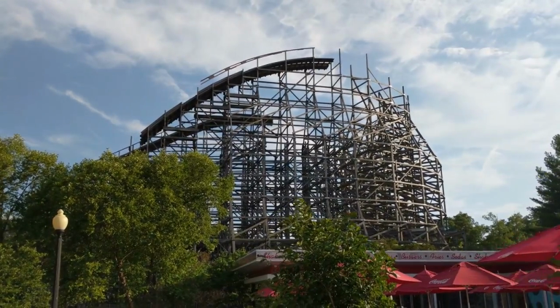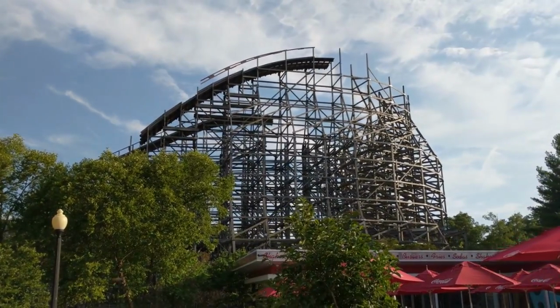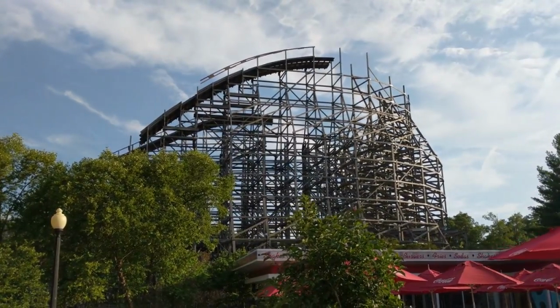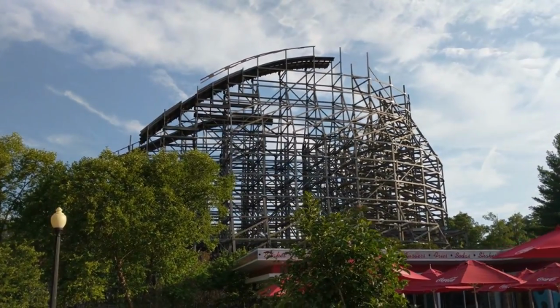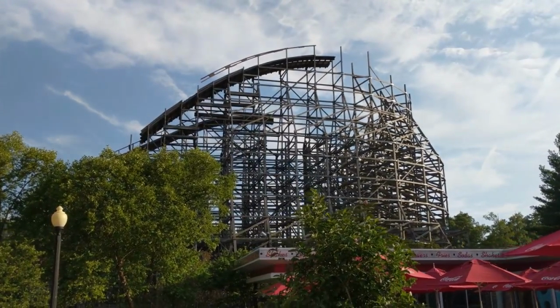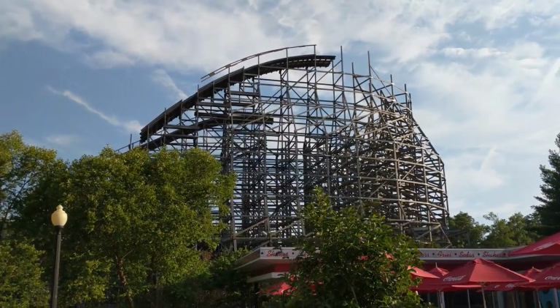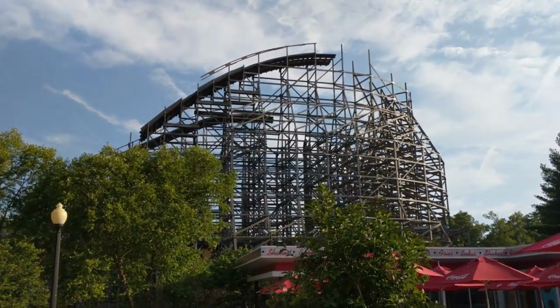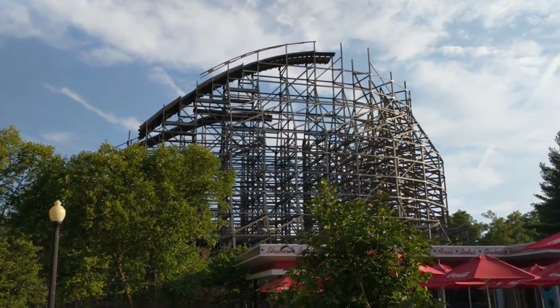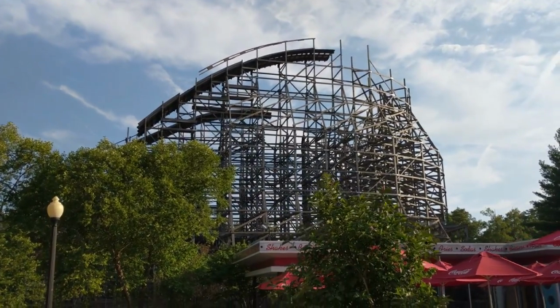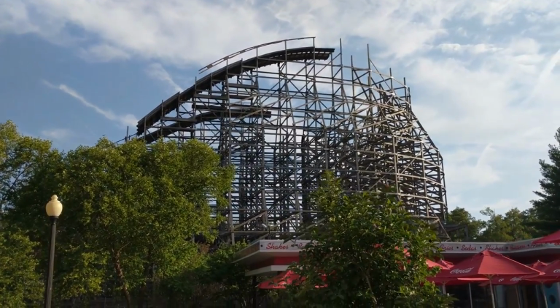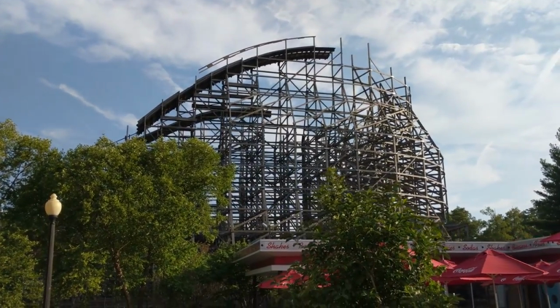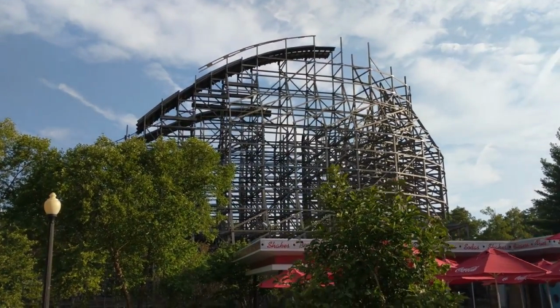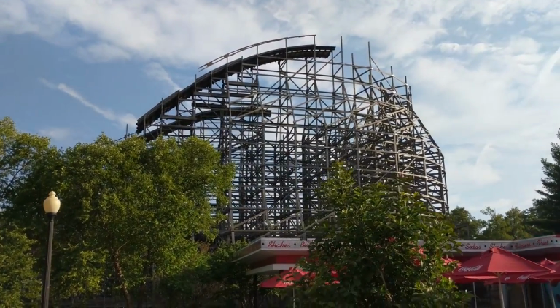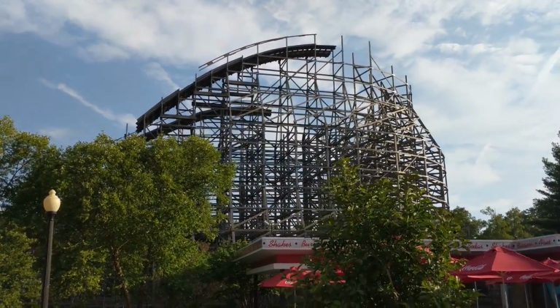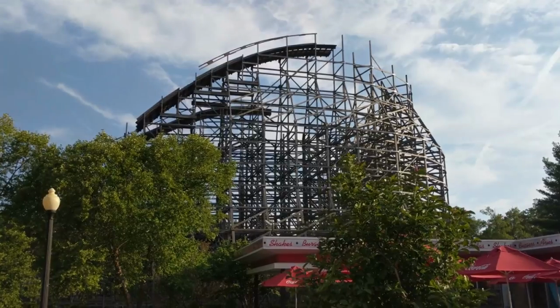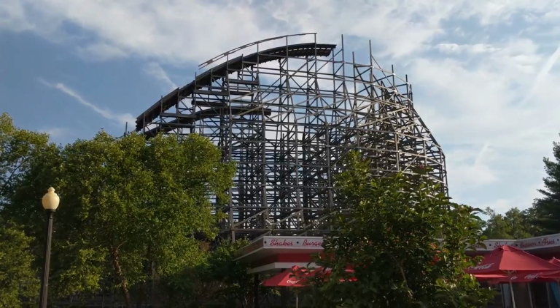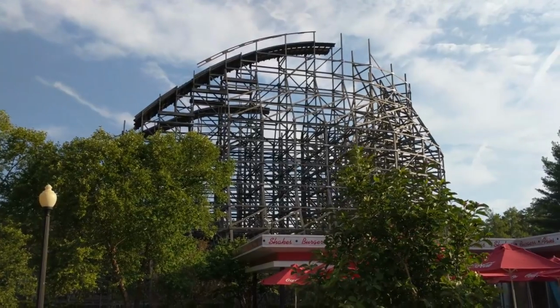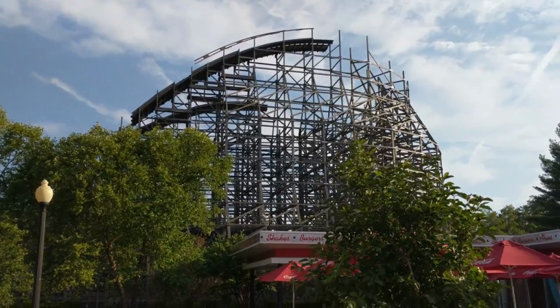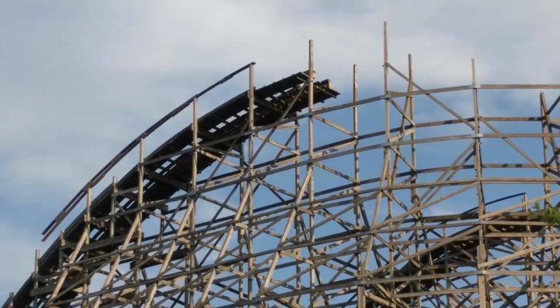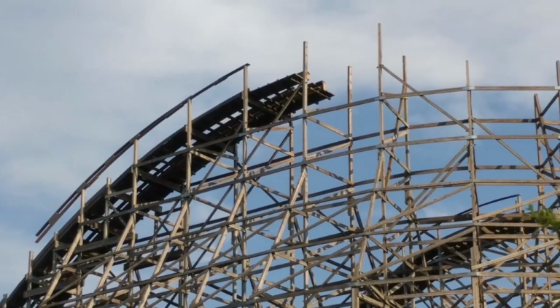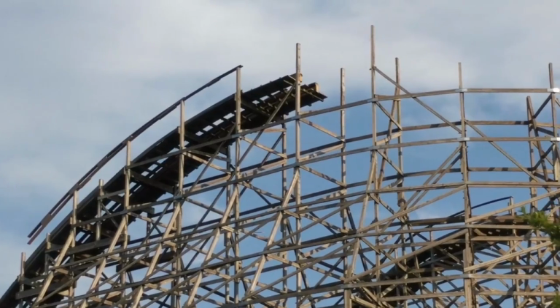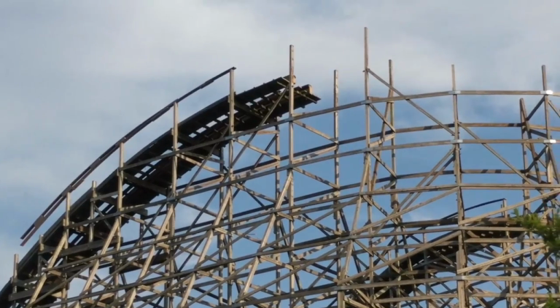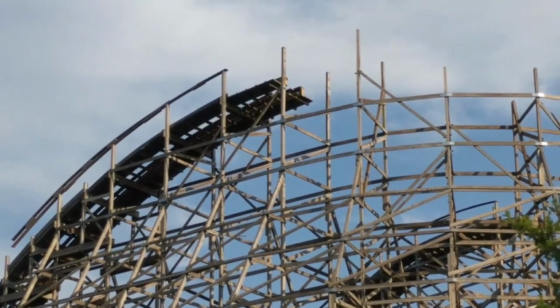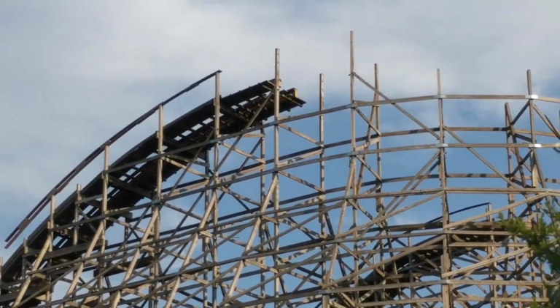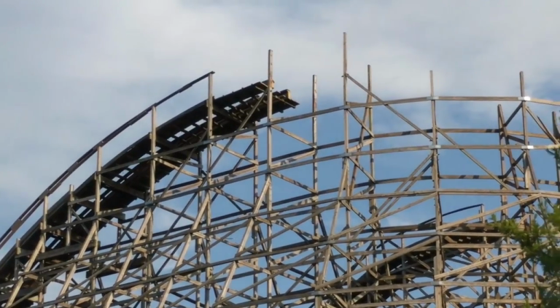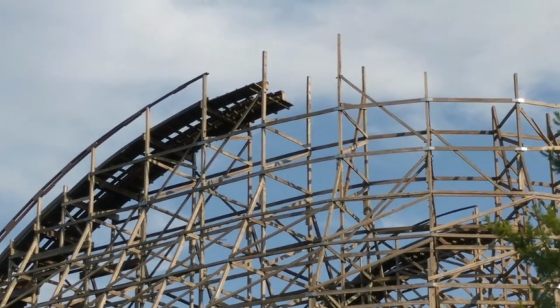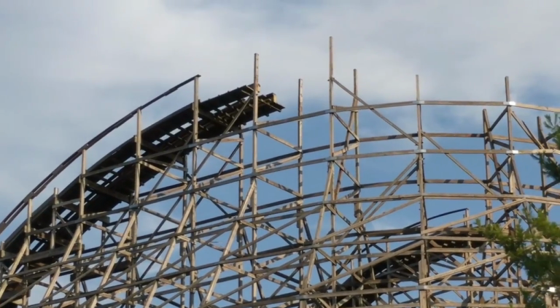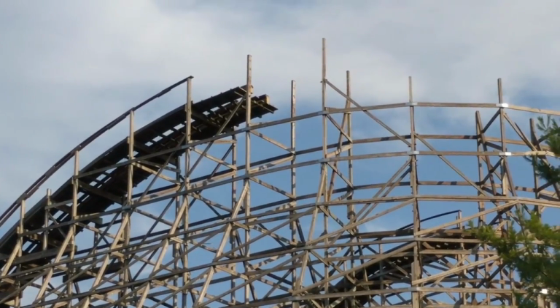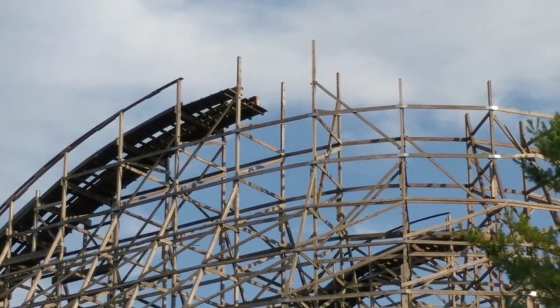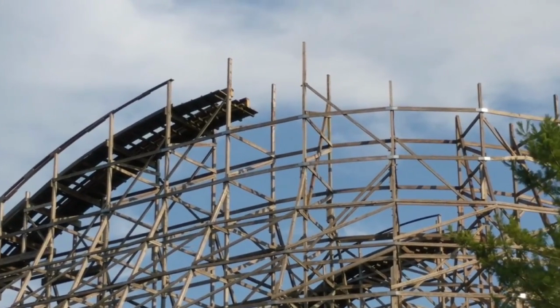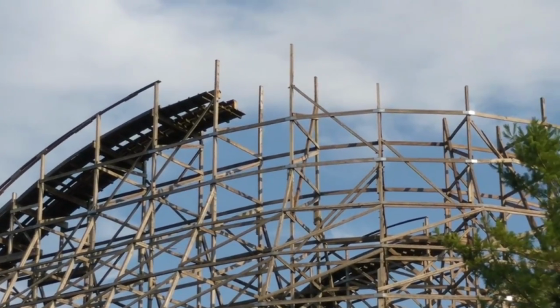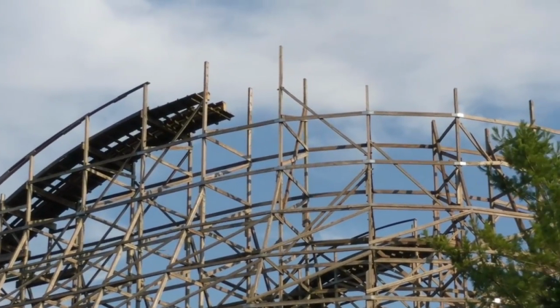The top of the lift hill is now gone, along with the turnaround. Some of the first drop is still there and some of the lift hill is still there.